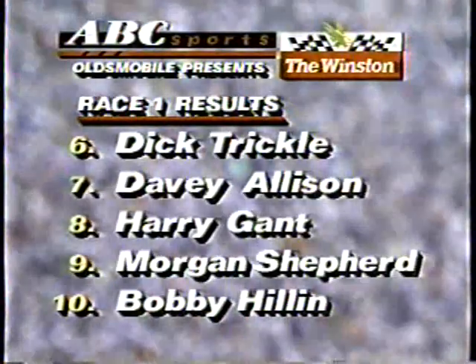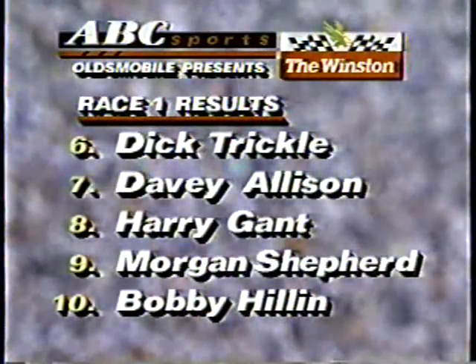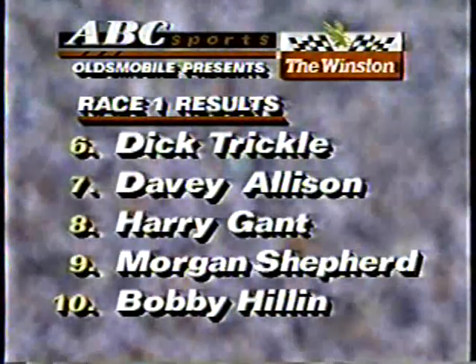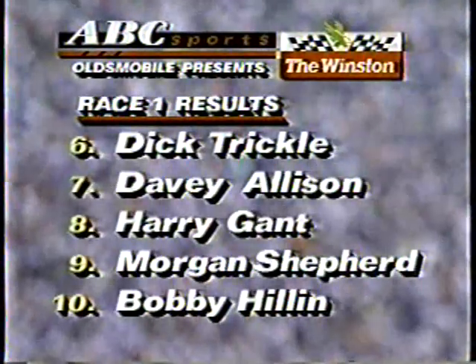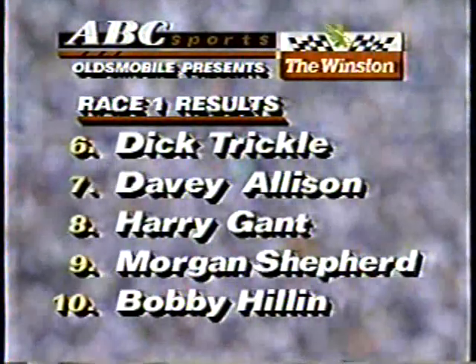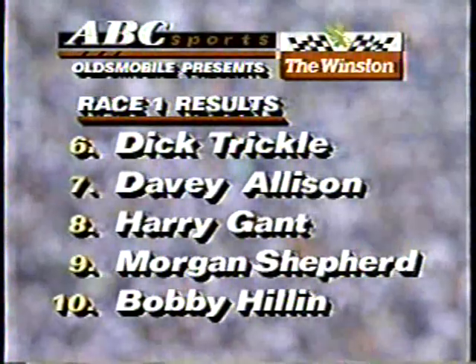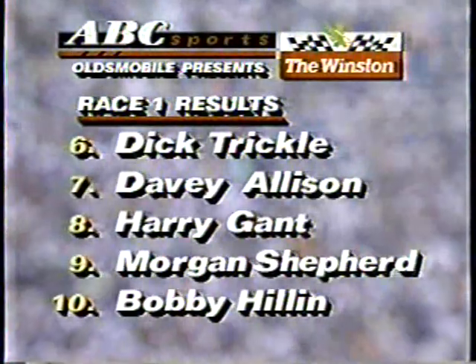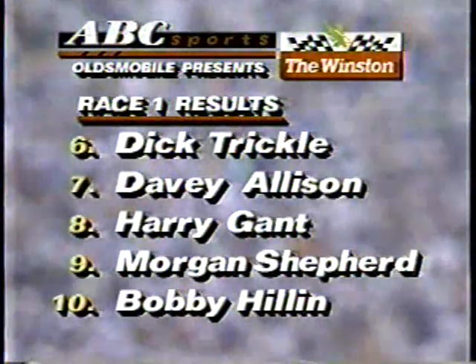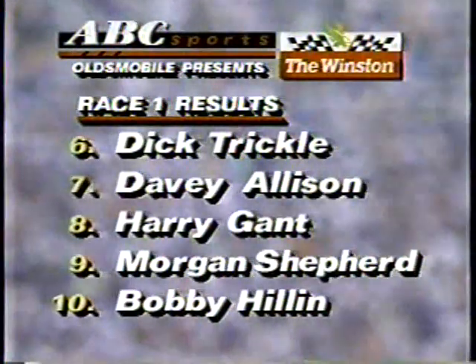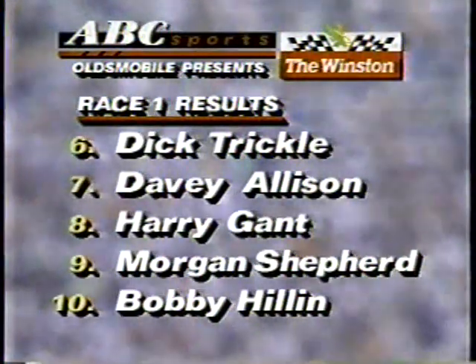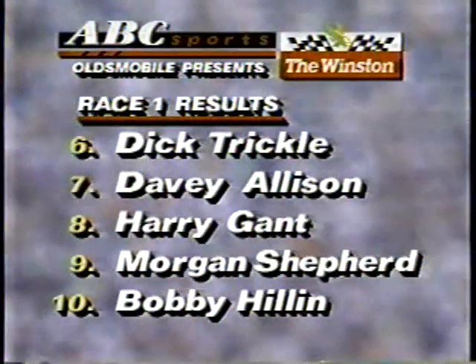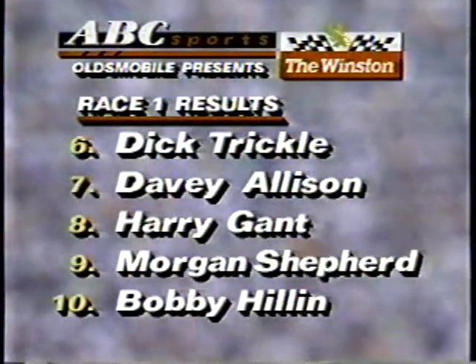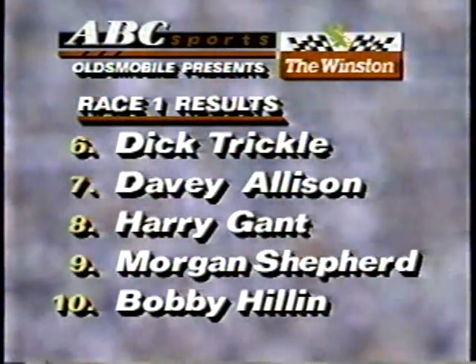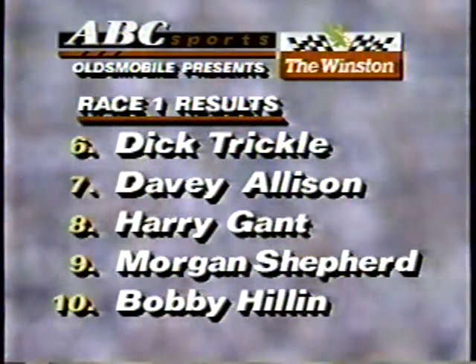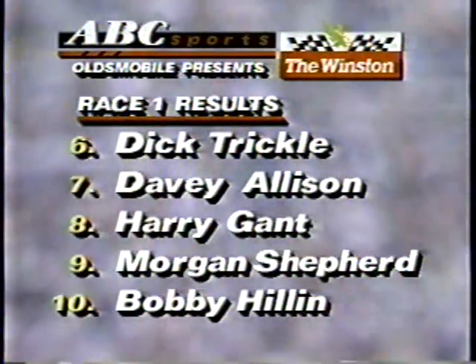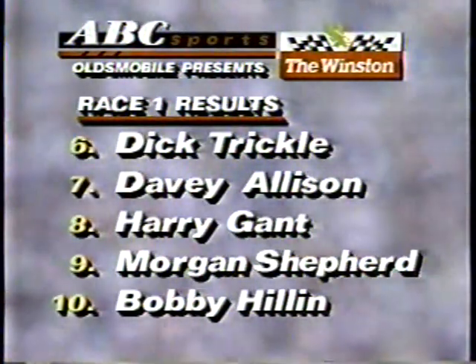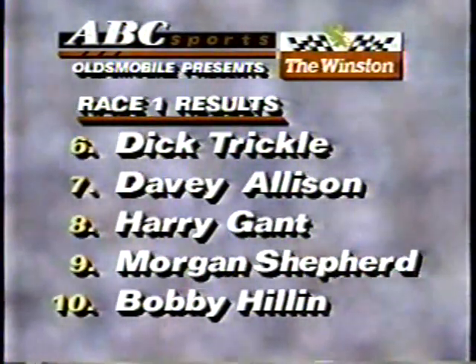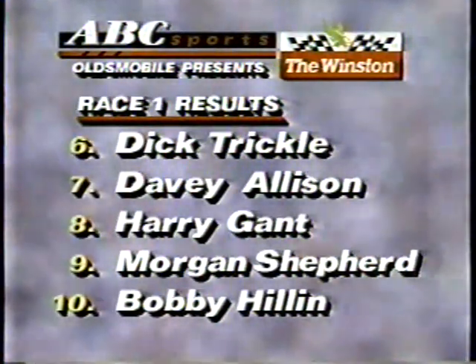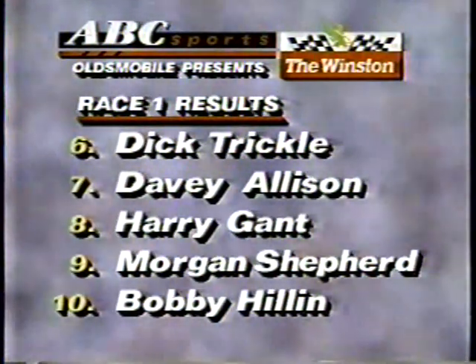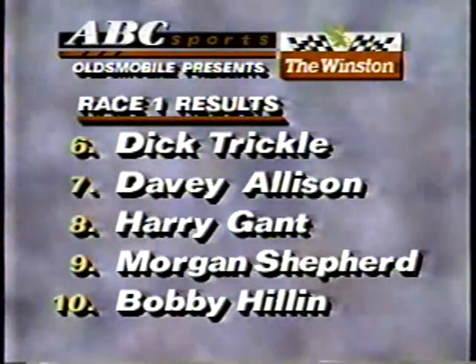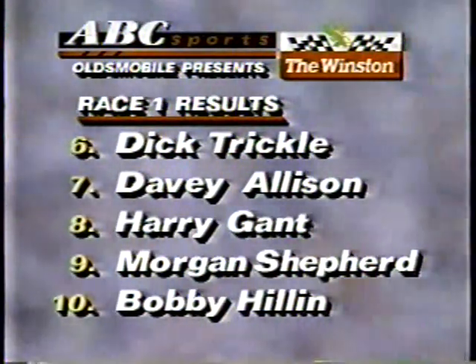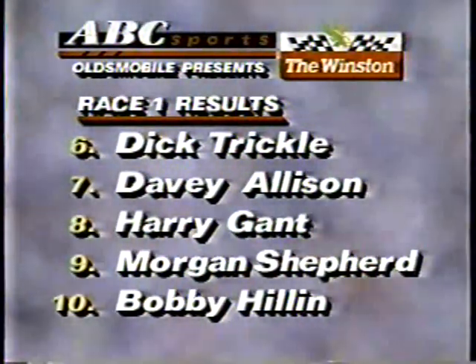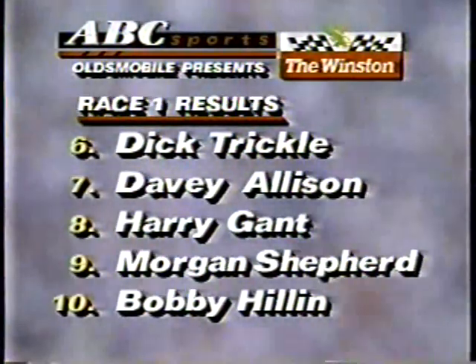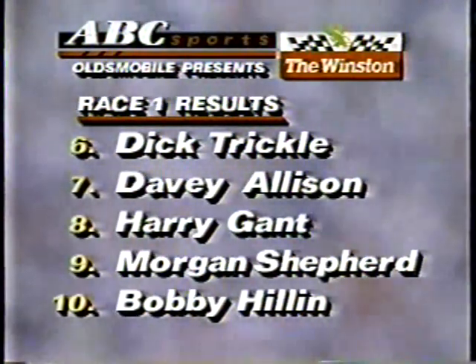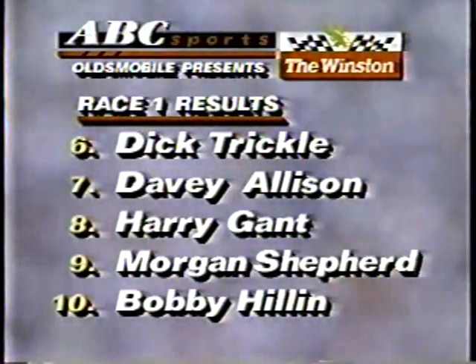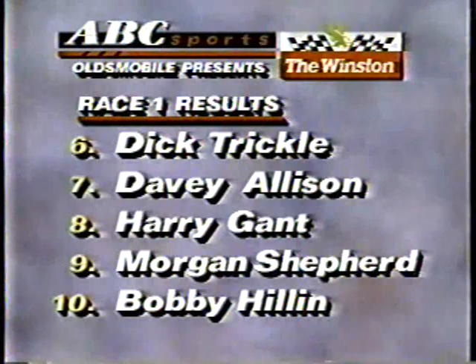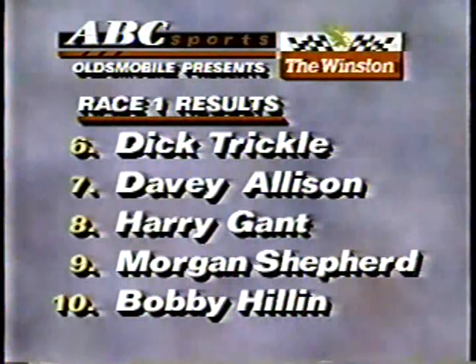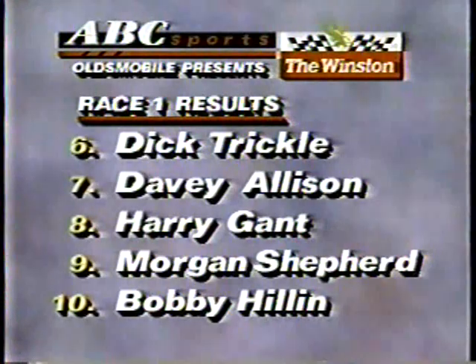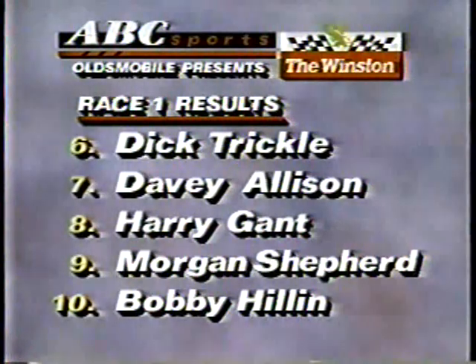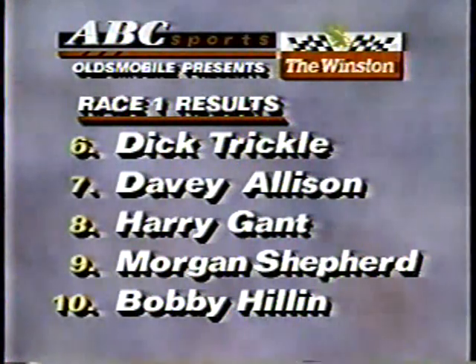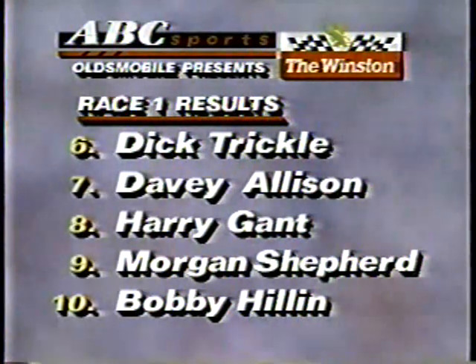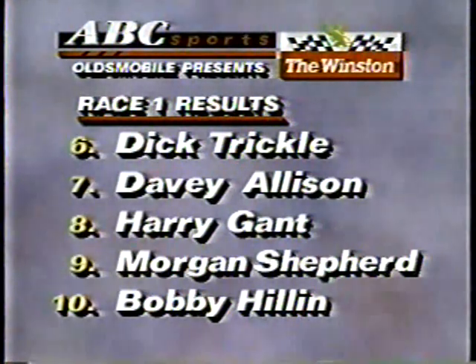It's the Winston, after this Coors legend — a commercial message and a word from our ABC stations.